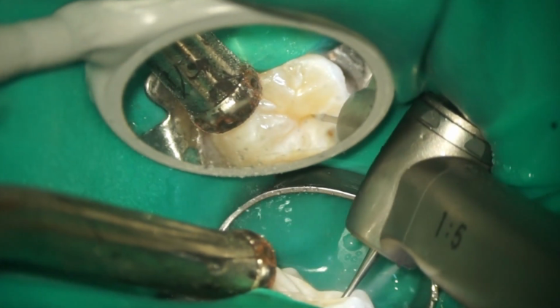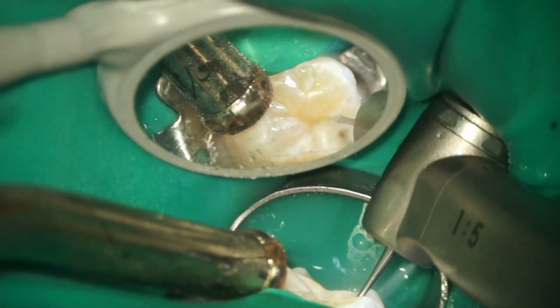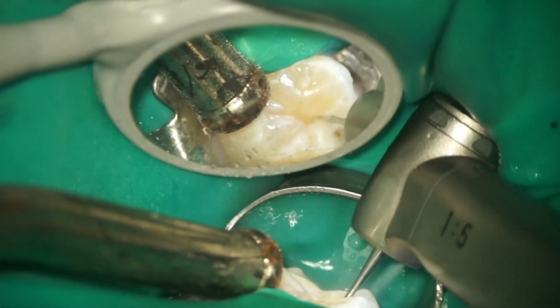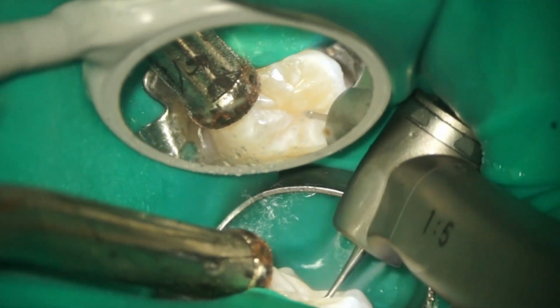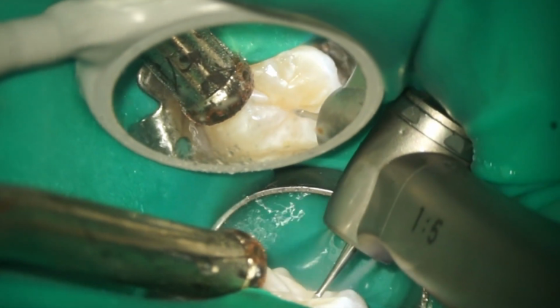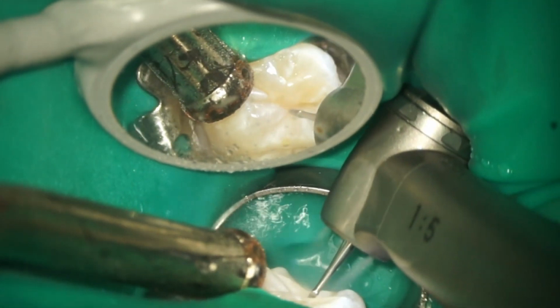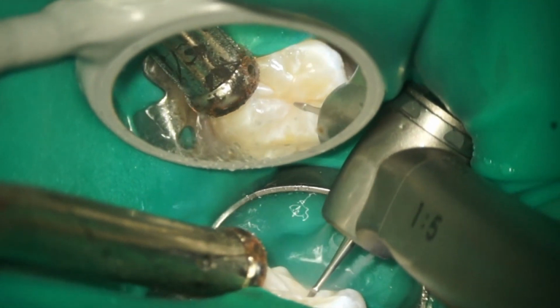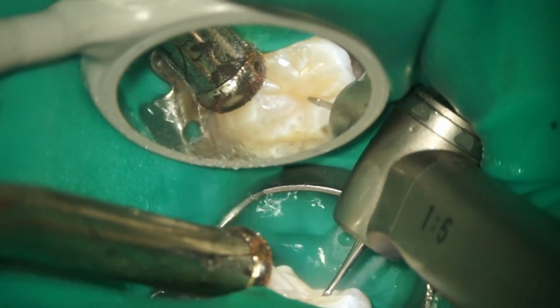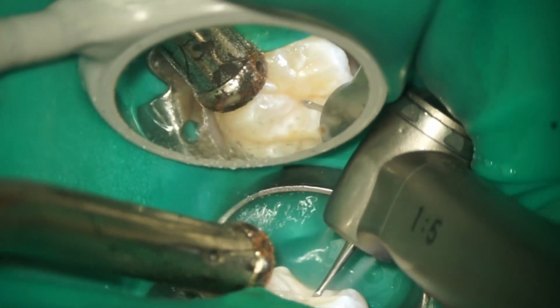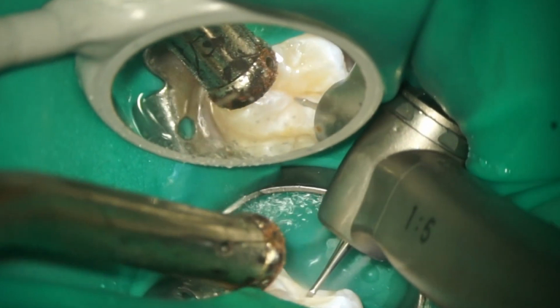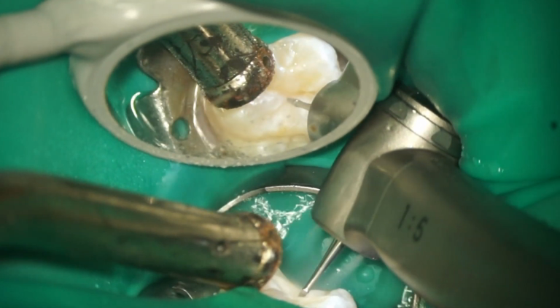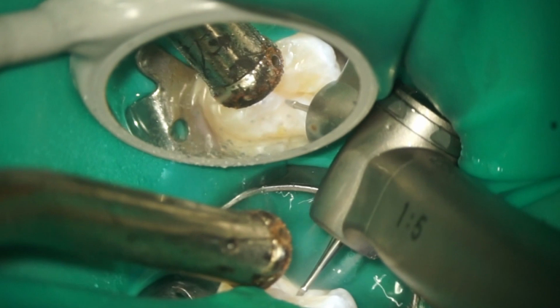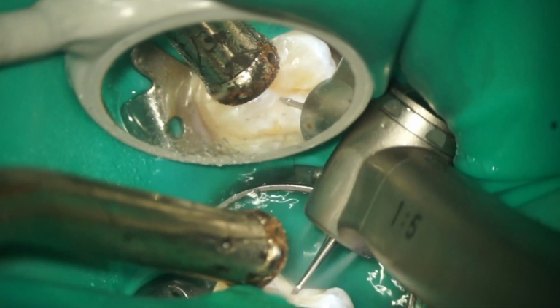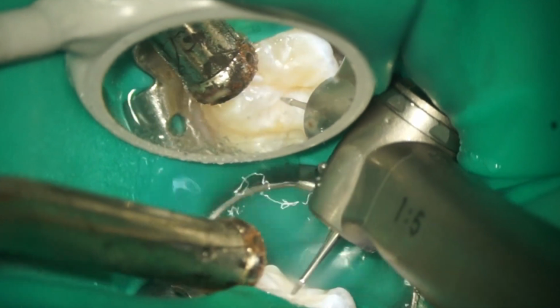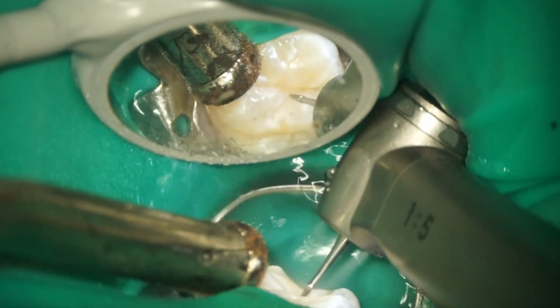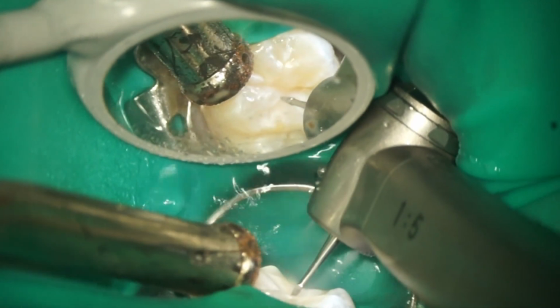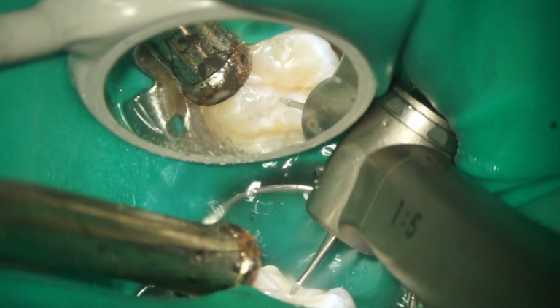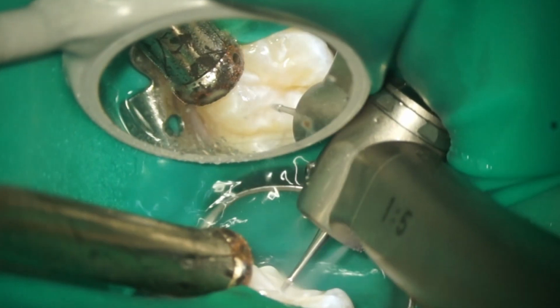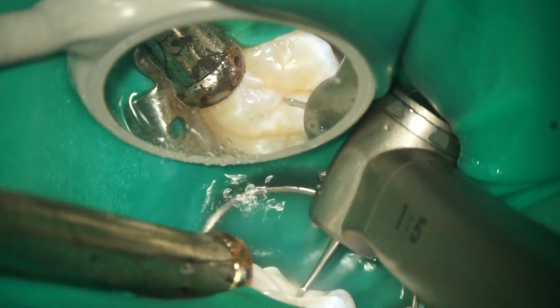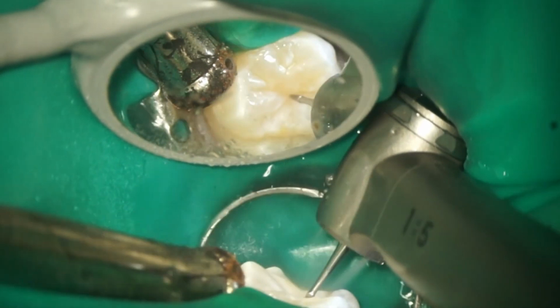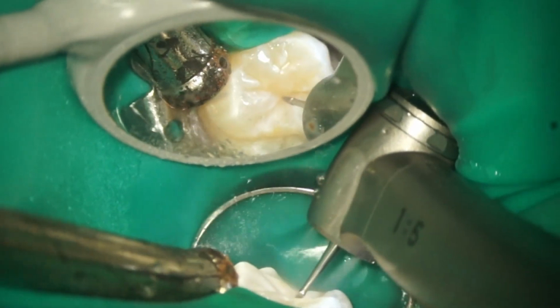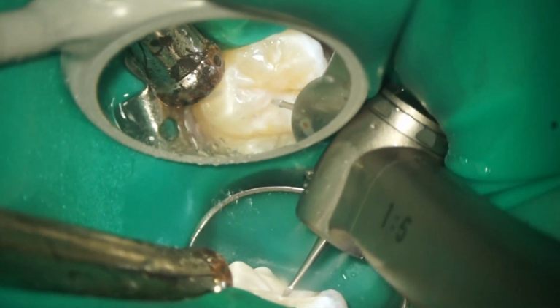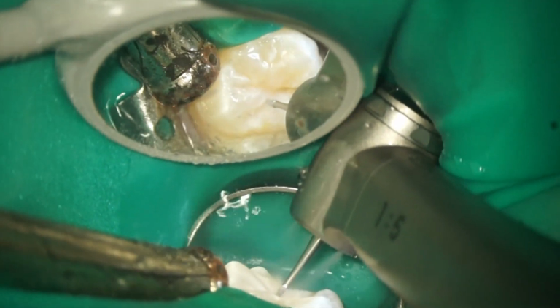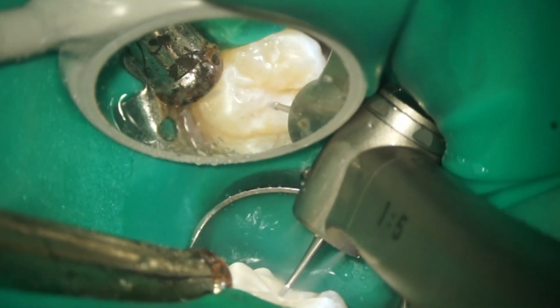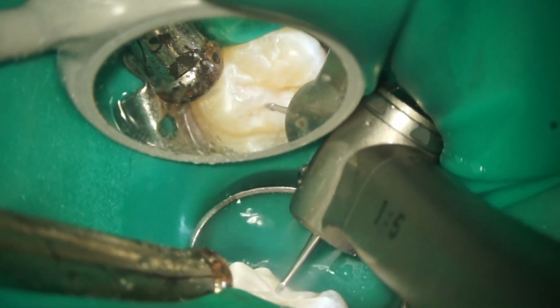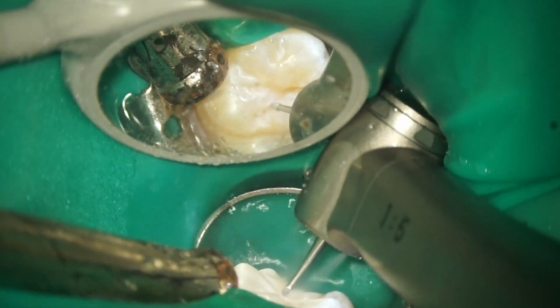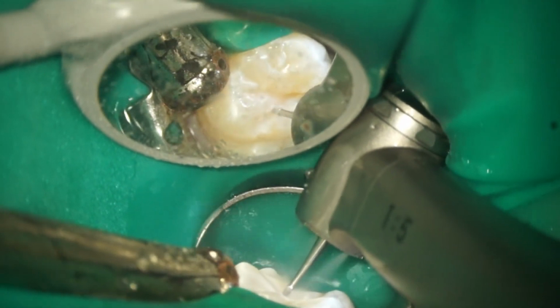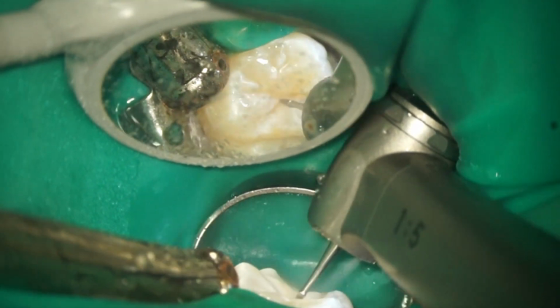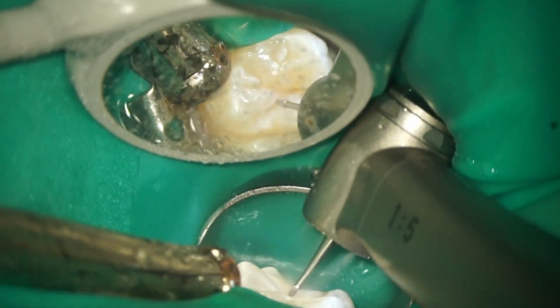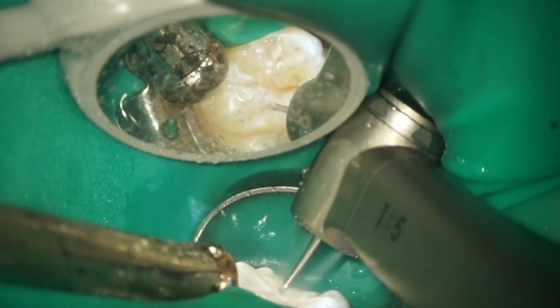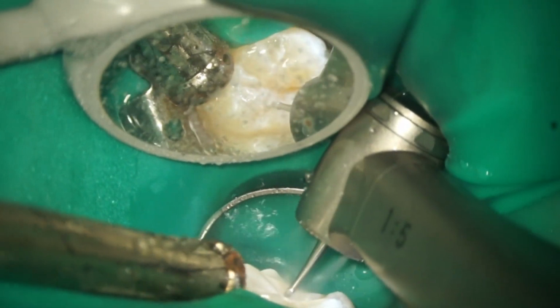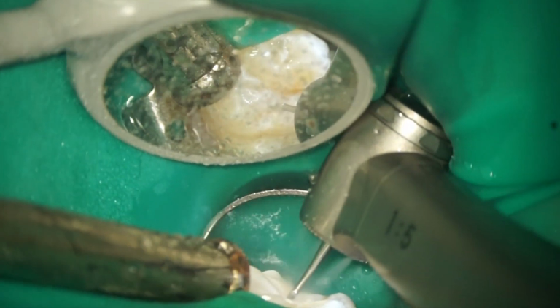In treating the maxillary molar, indirect vision is essential for clear sight and ergonomics.